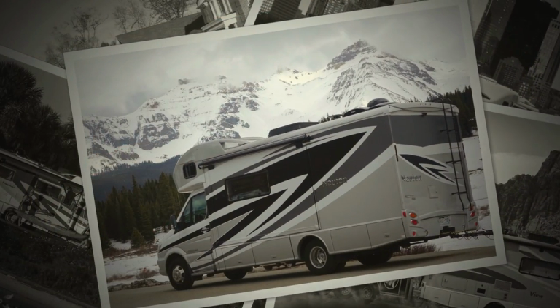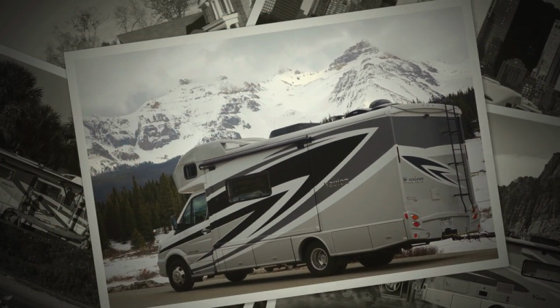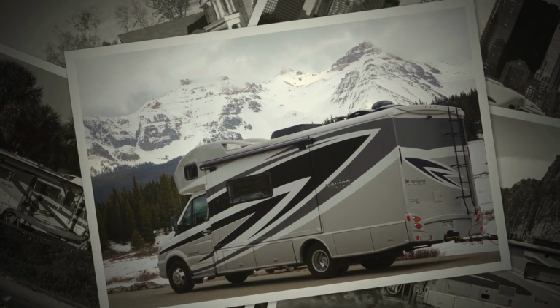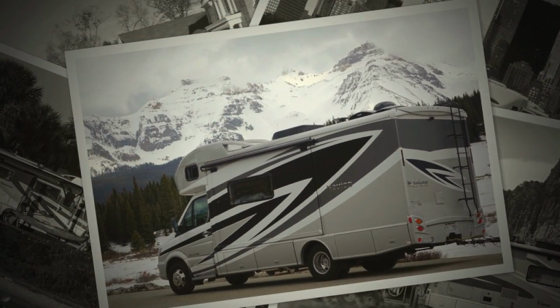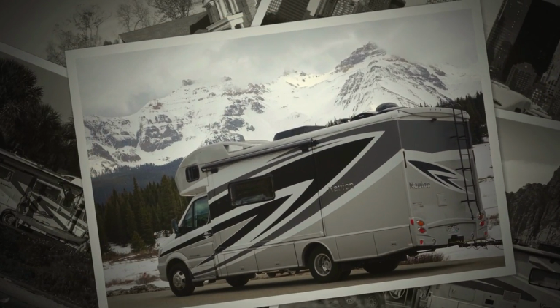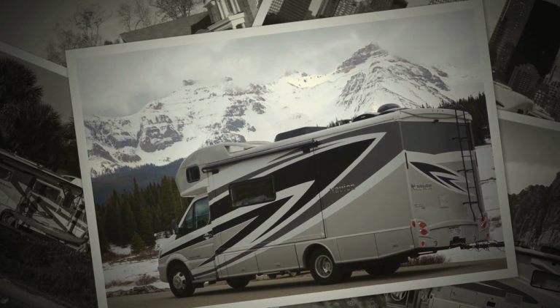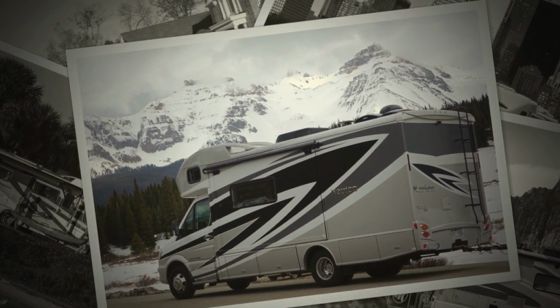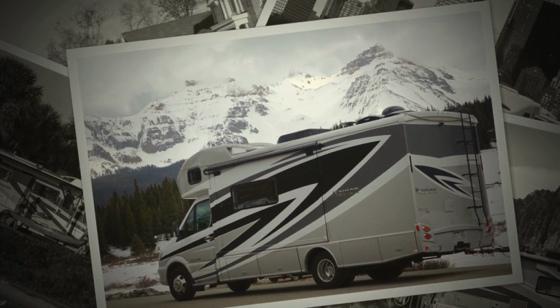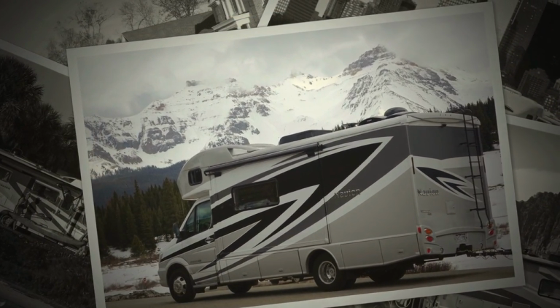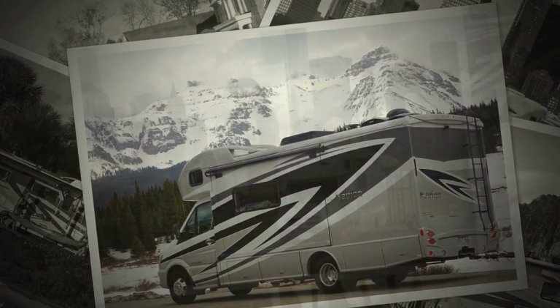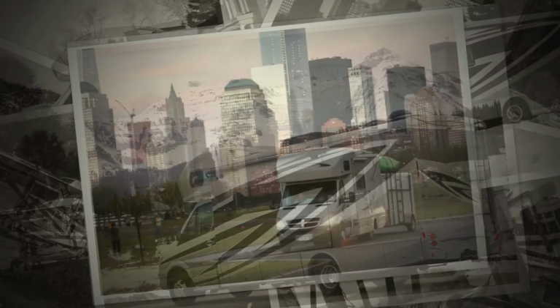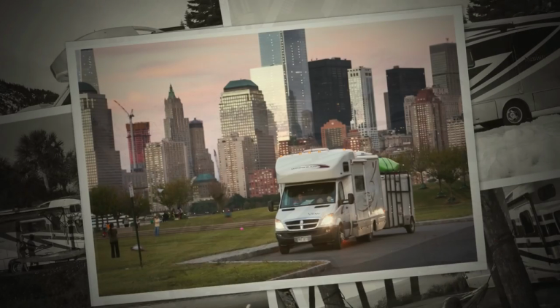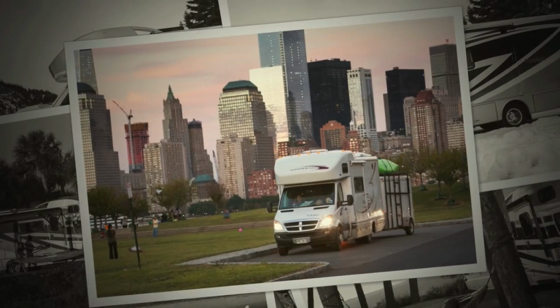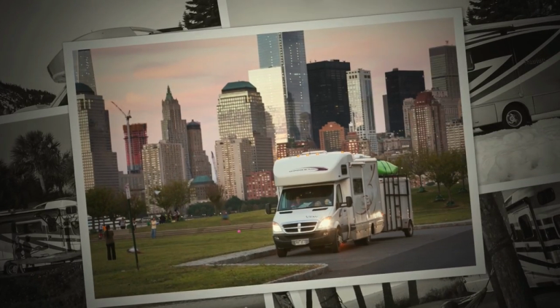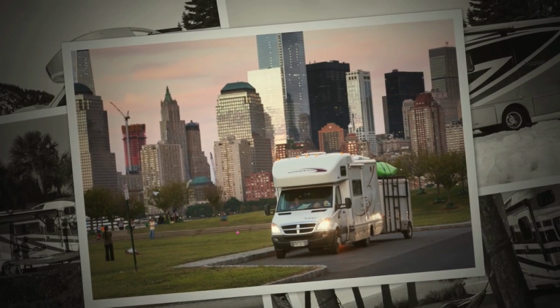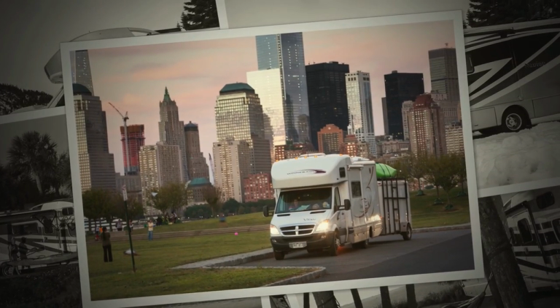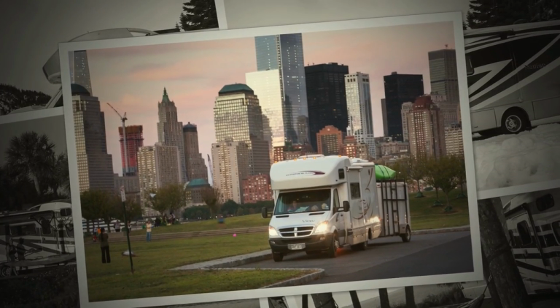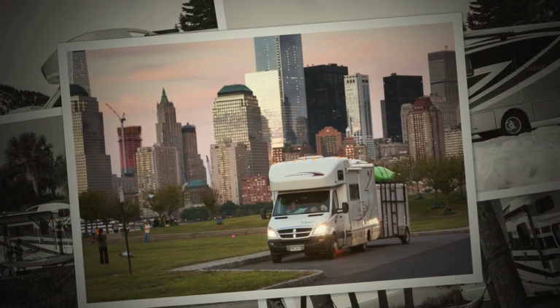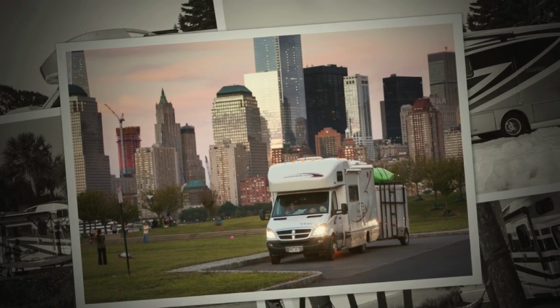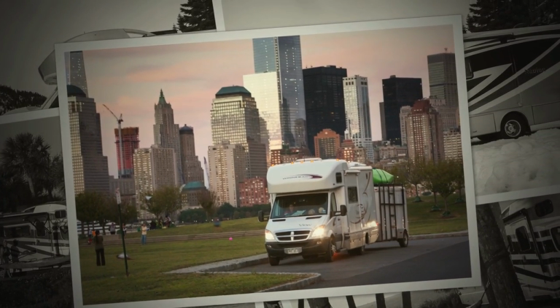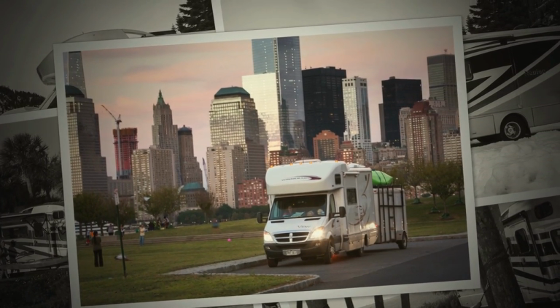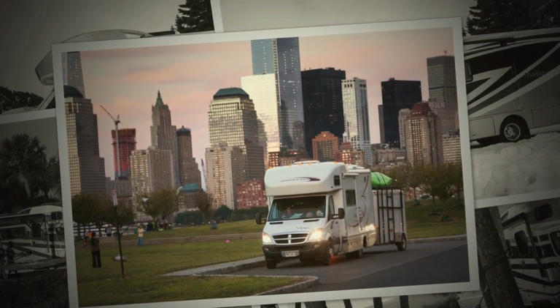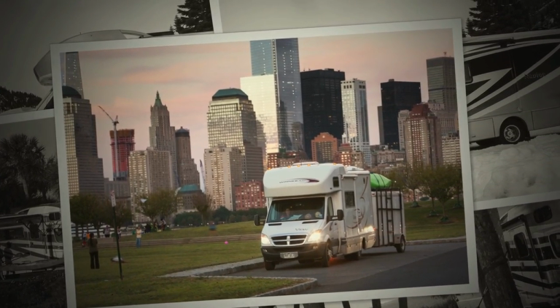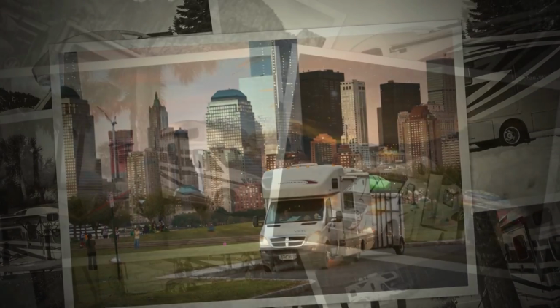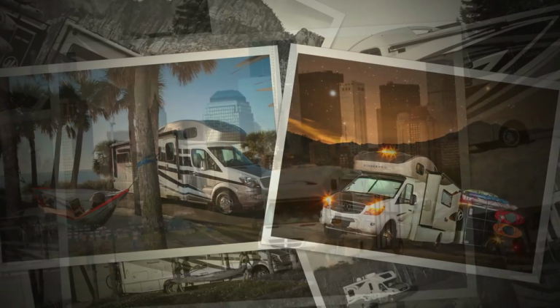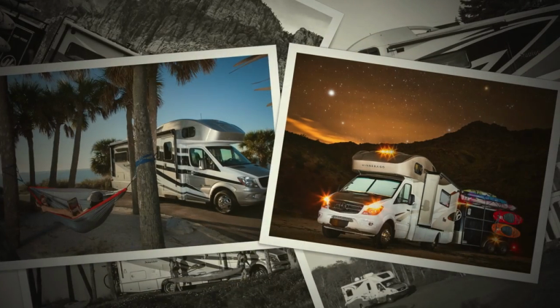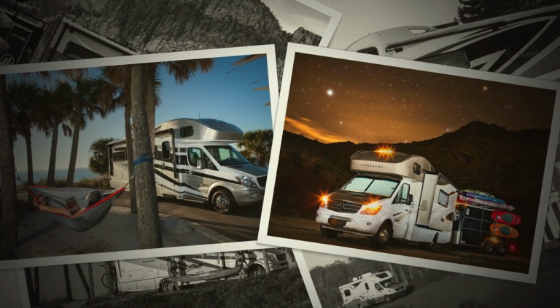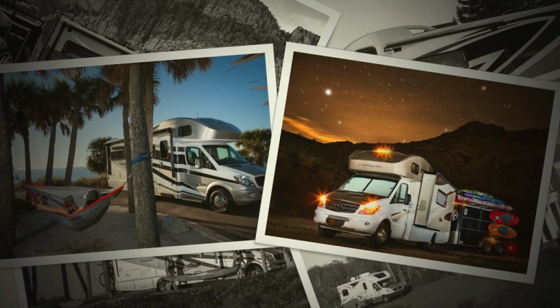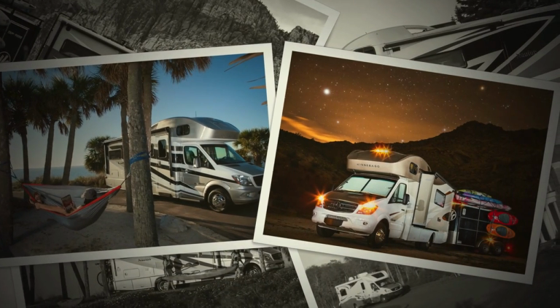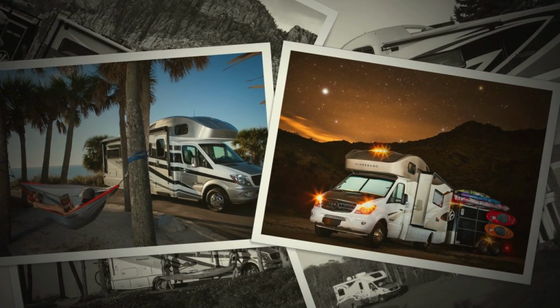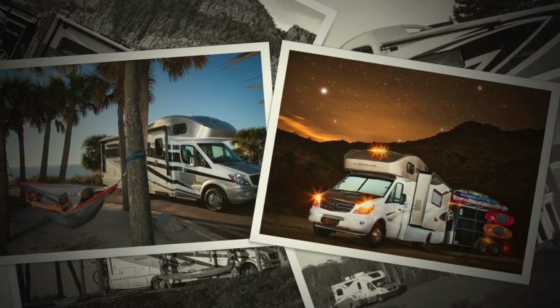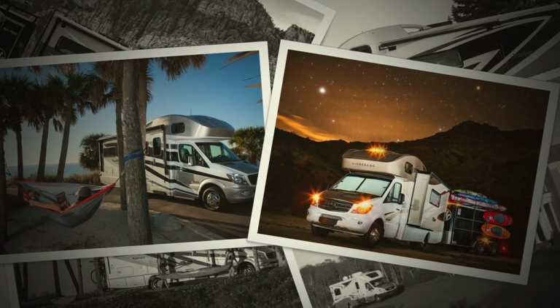In fact, Winnebago produces nearly half of the motorhomes built on this chassis in North America, and we are proud to be the largest producer of Sprinter-based motorhomes in the world.